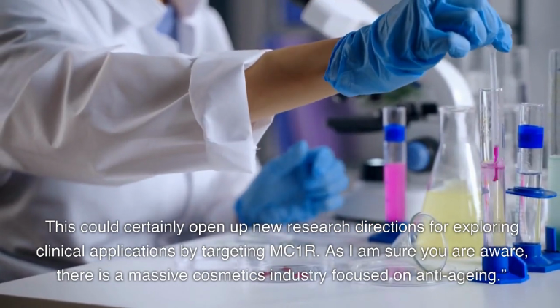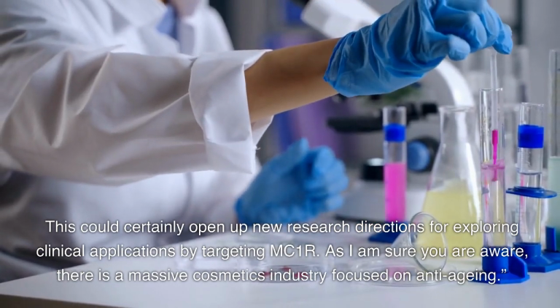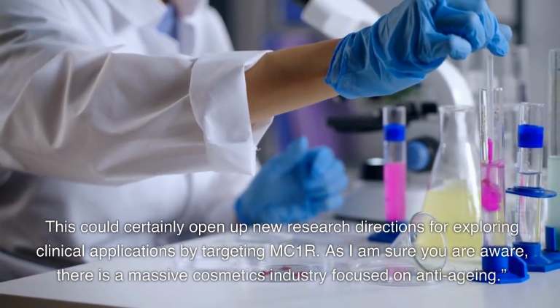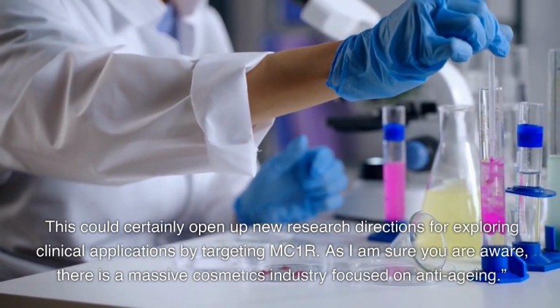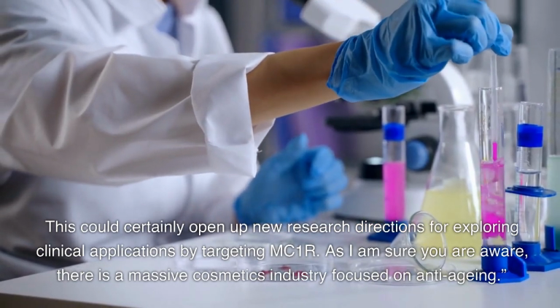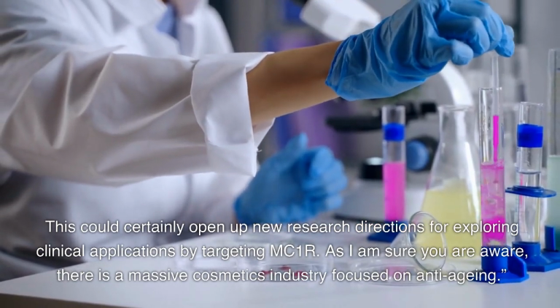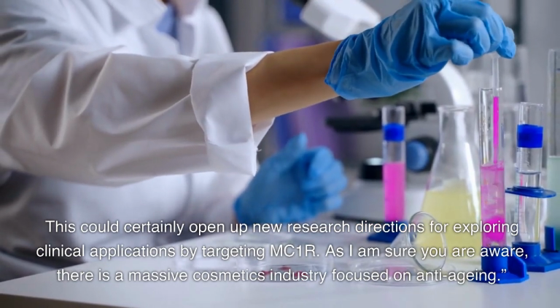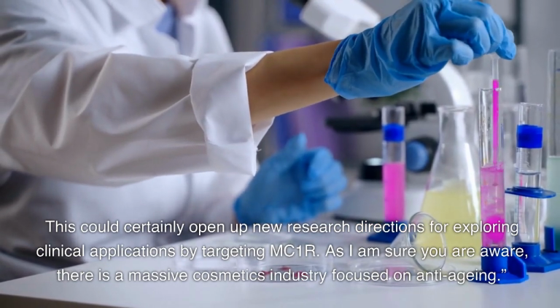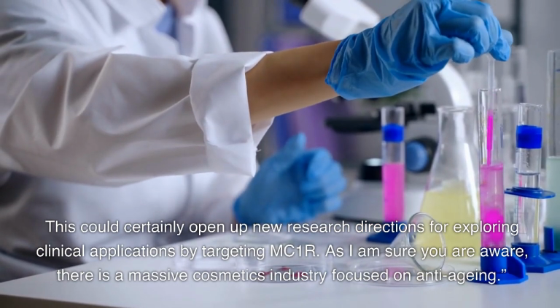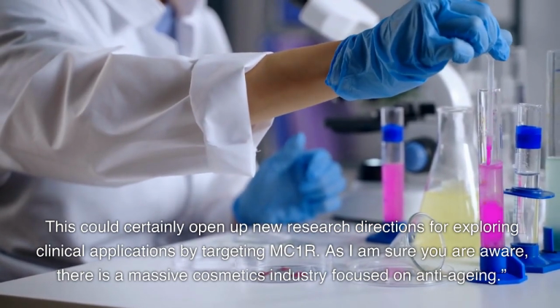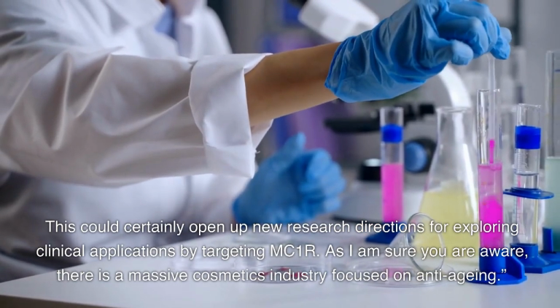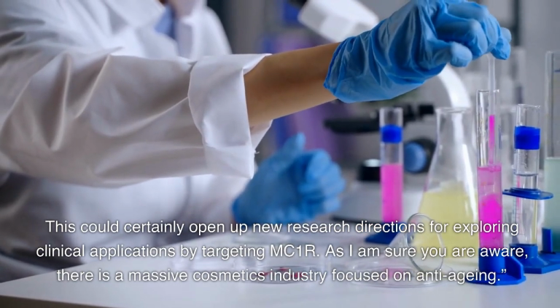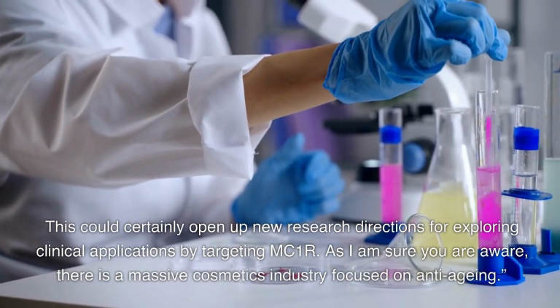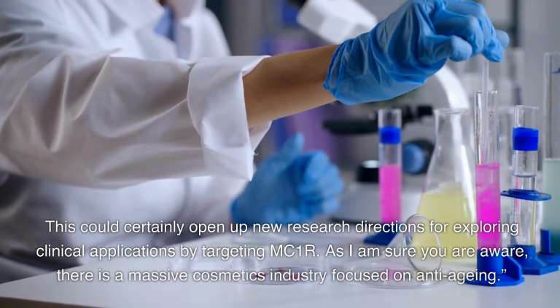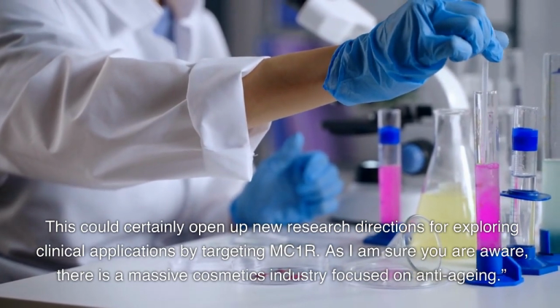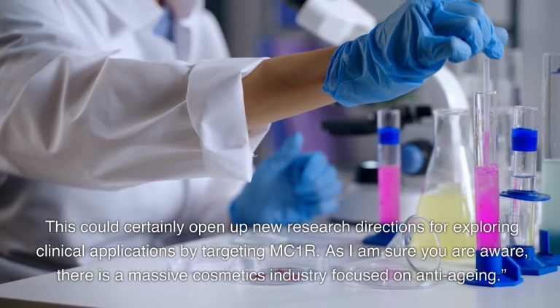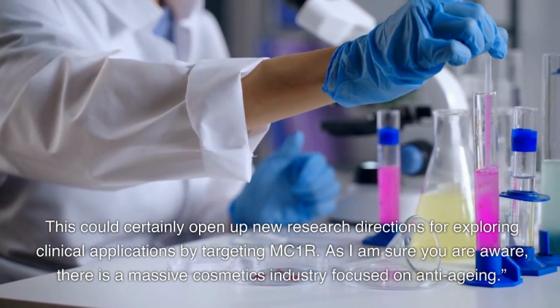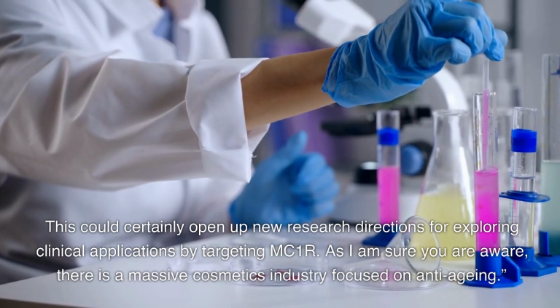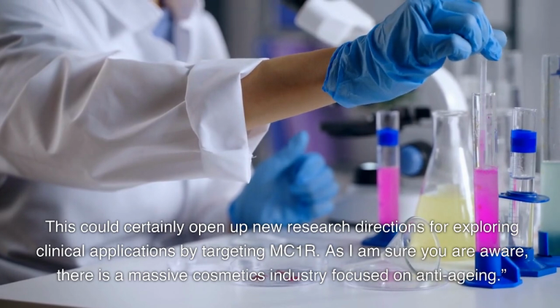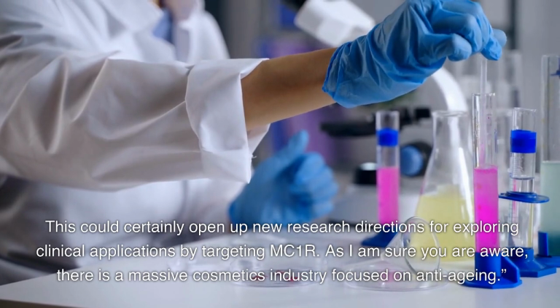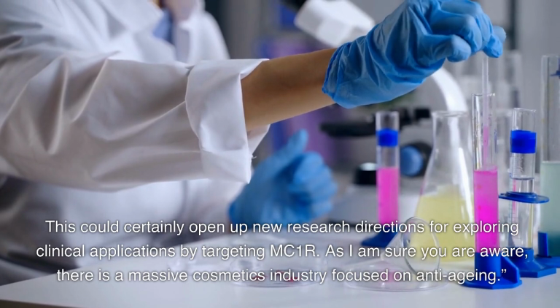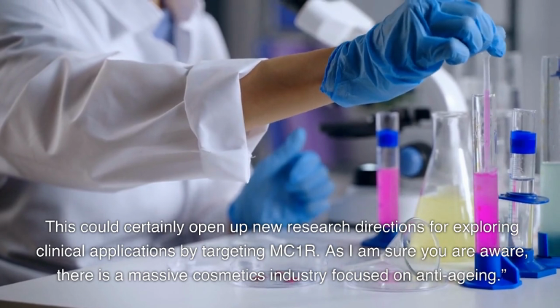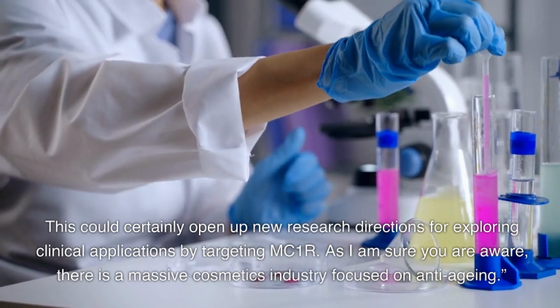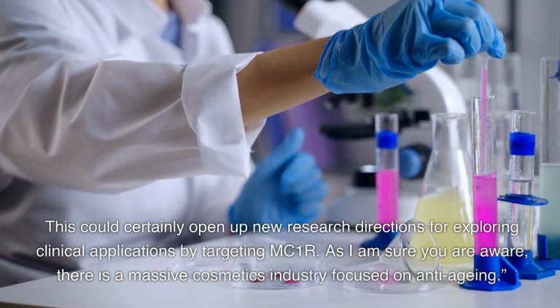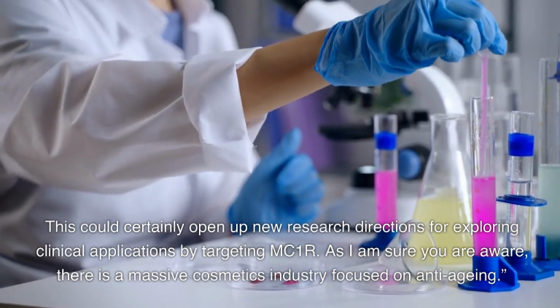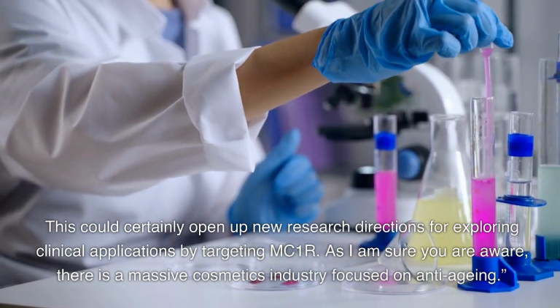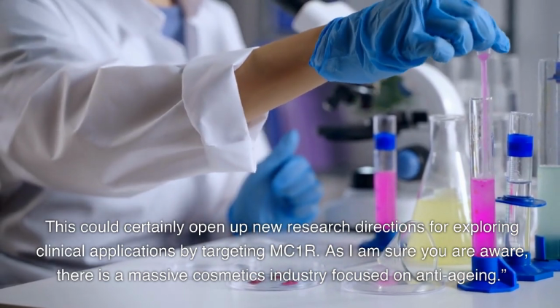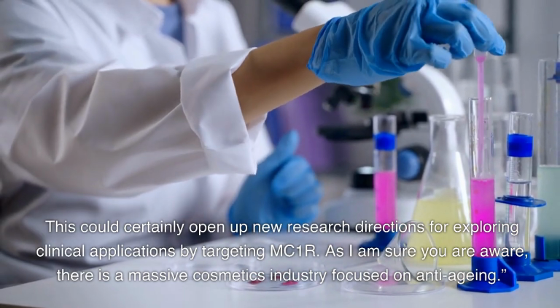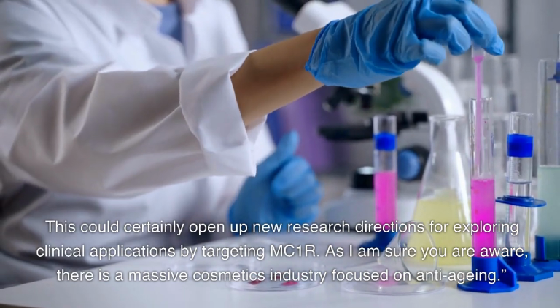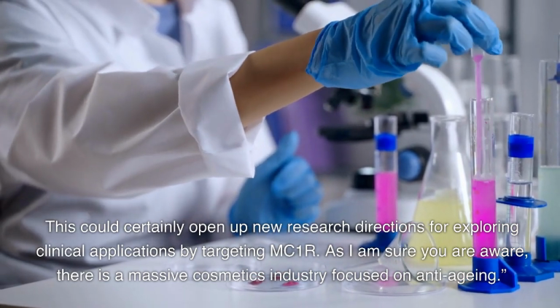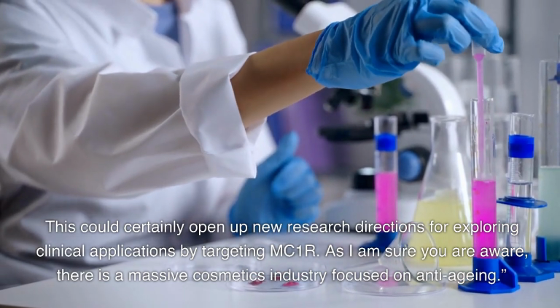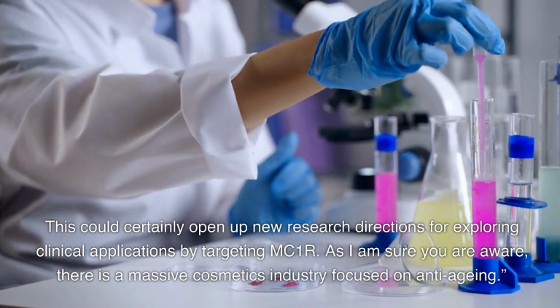As I am sure you are aware, there is a massive cosmetics industry focused on anti-aging.